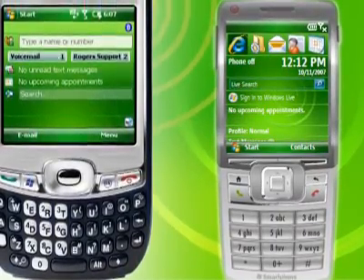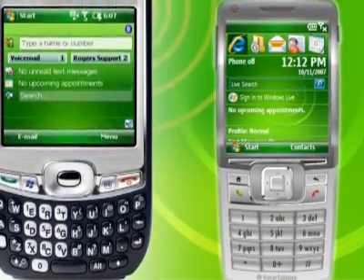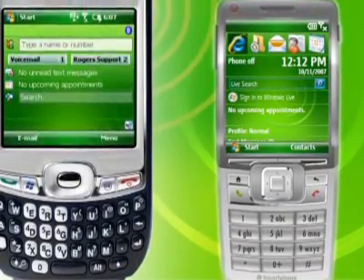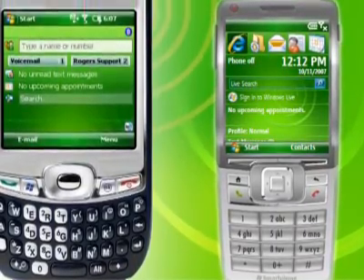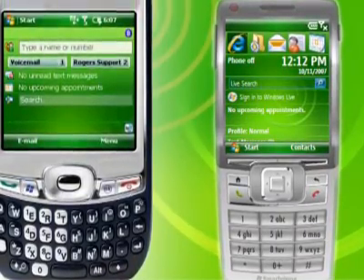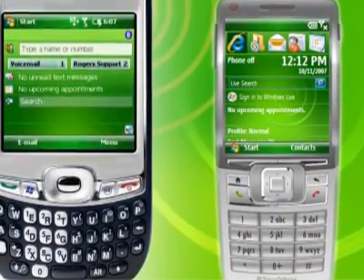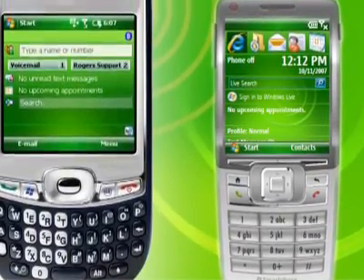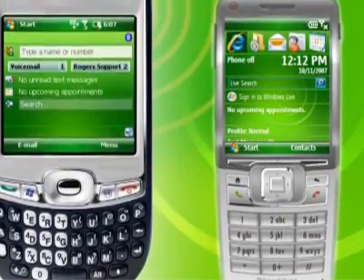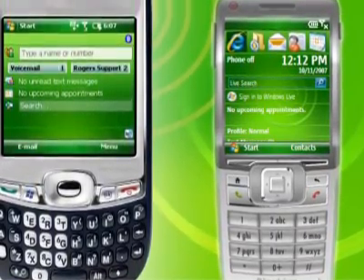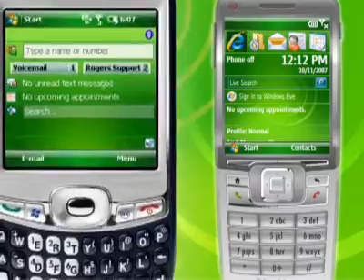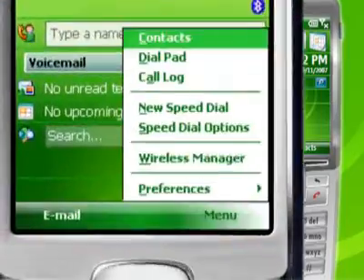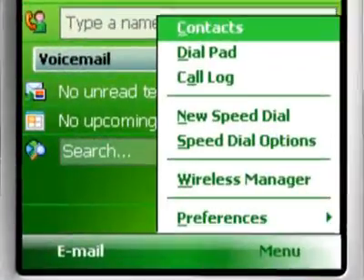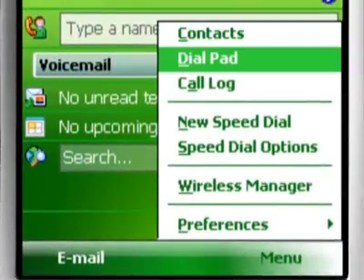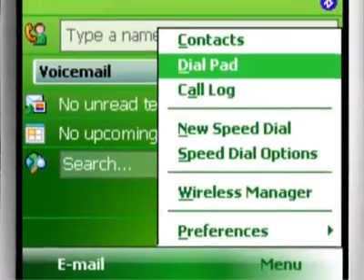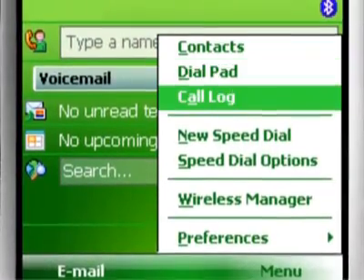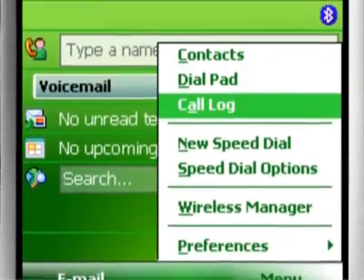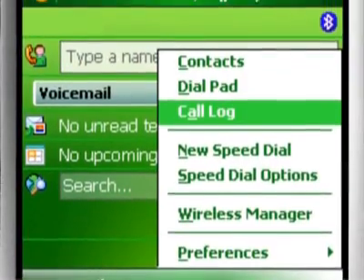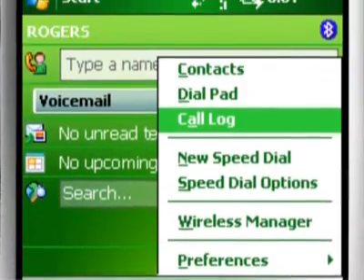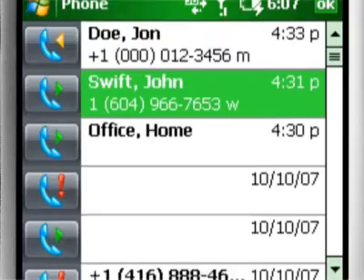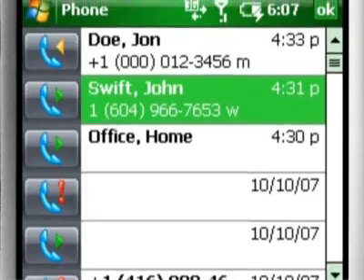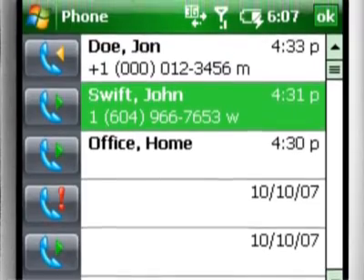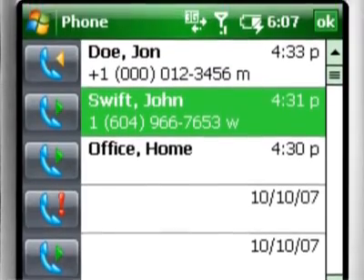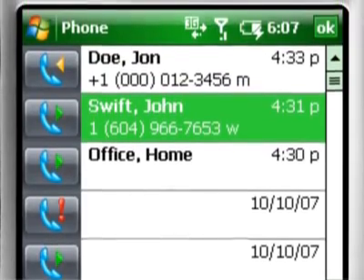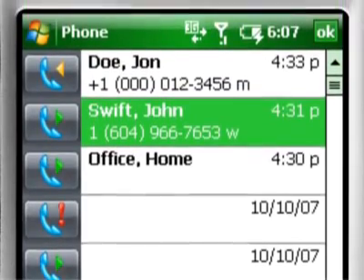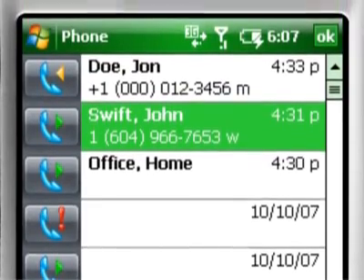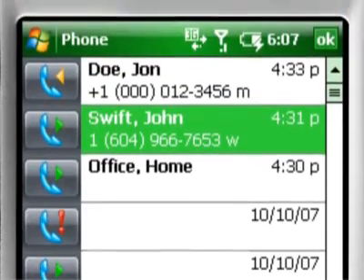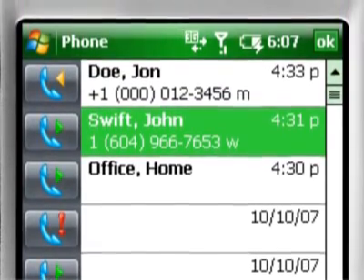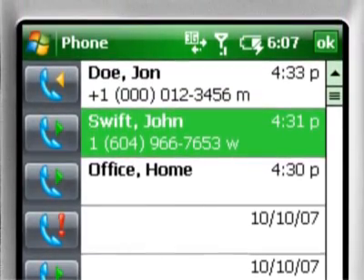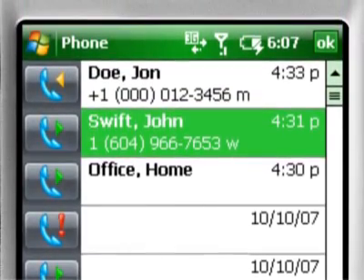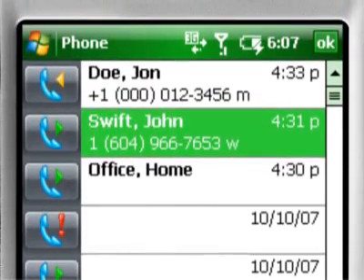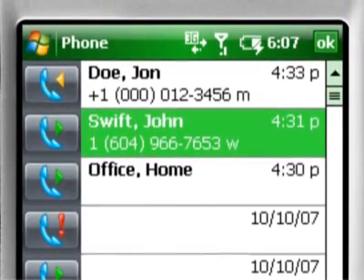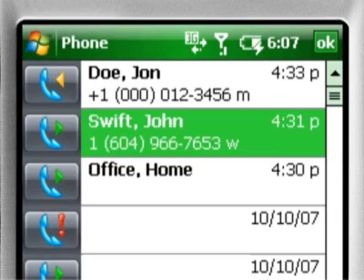The look and feel is improved with a Vista-like interface. An enhanced call history is searchable and can even summarize calls to a specific contact.